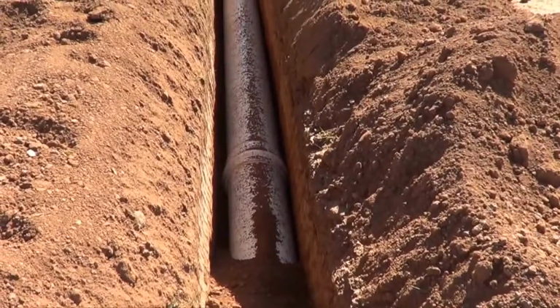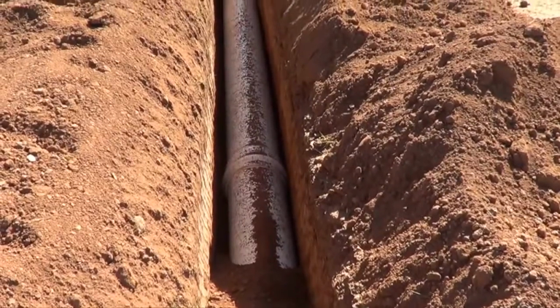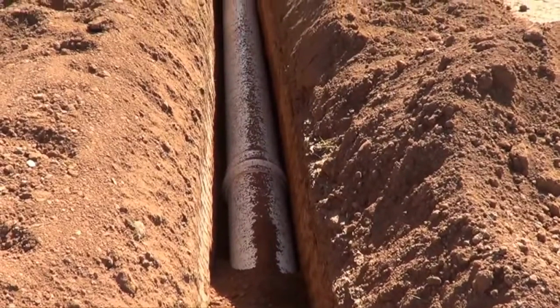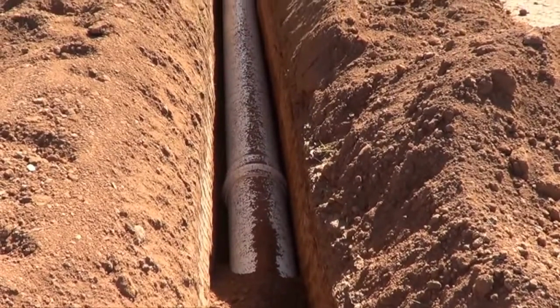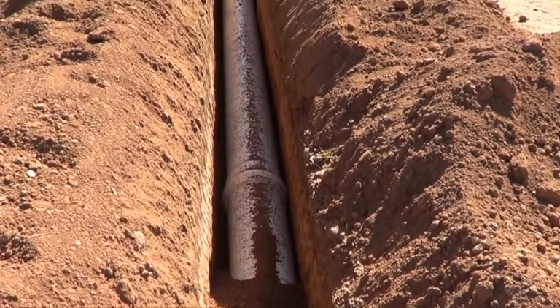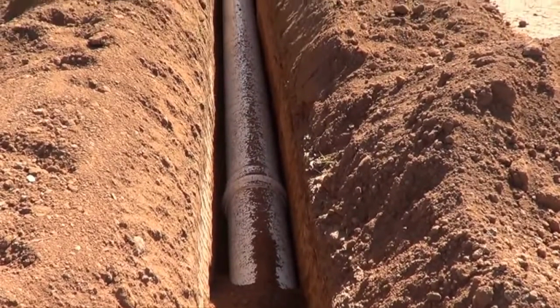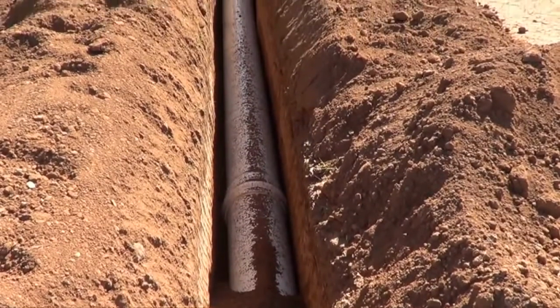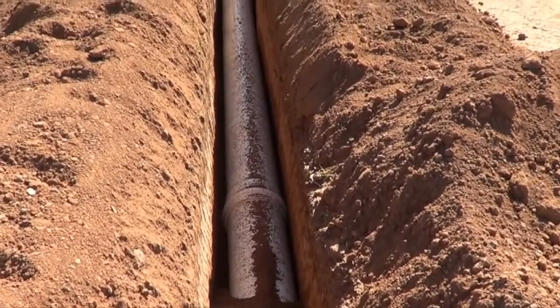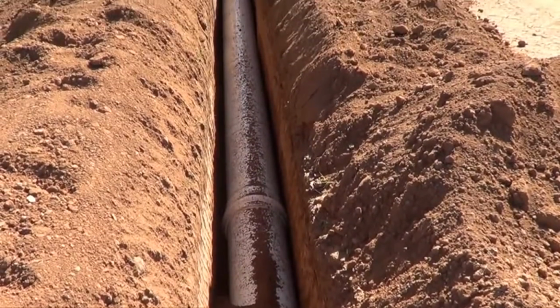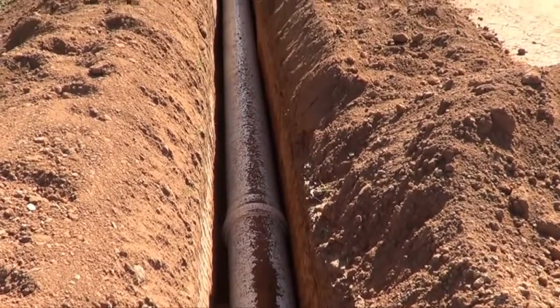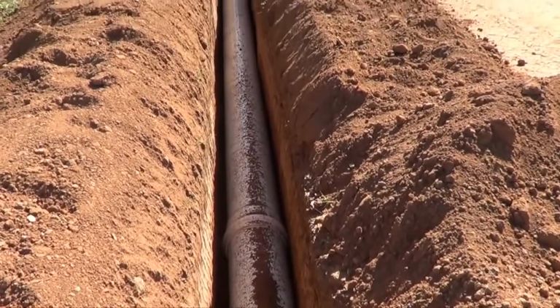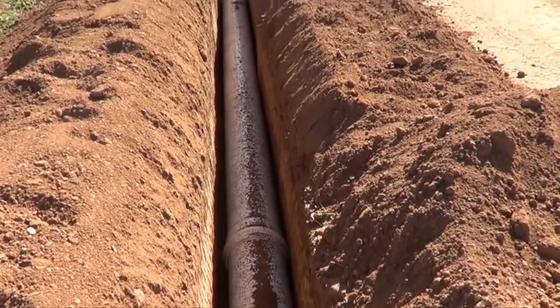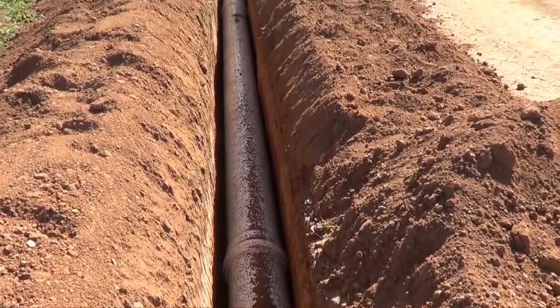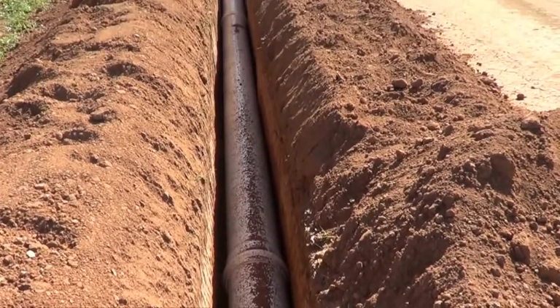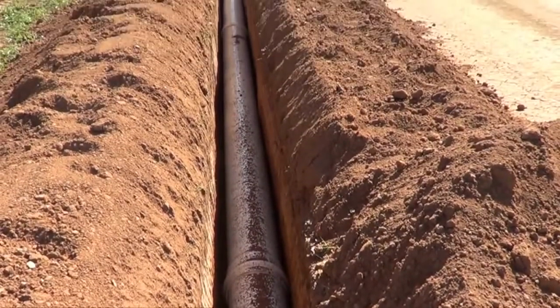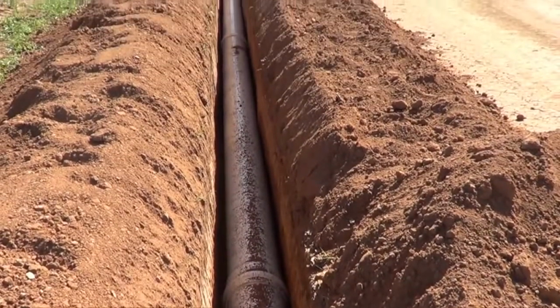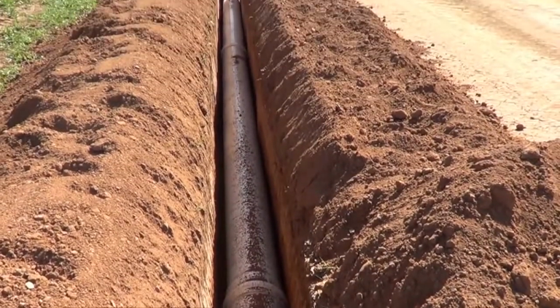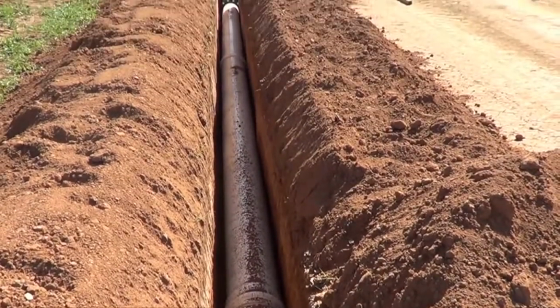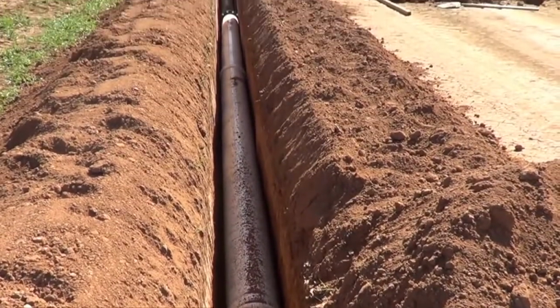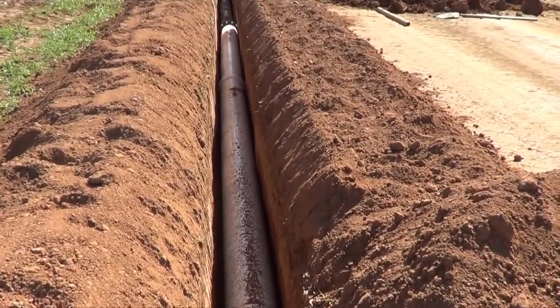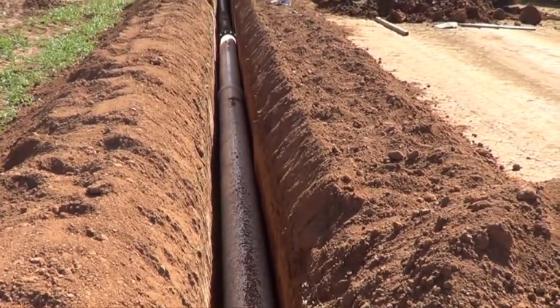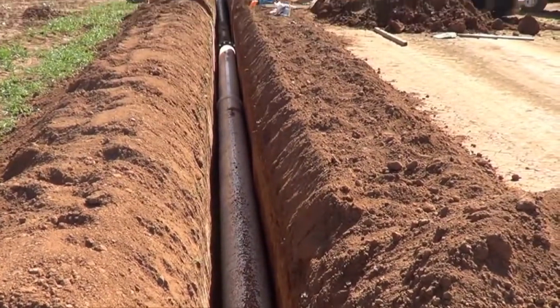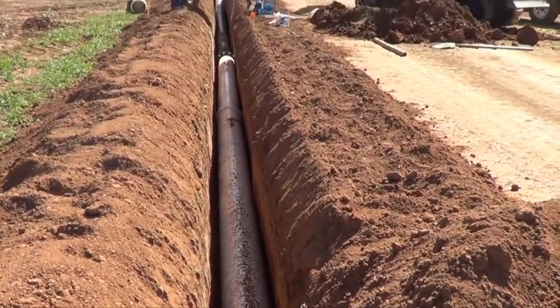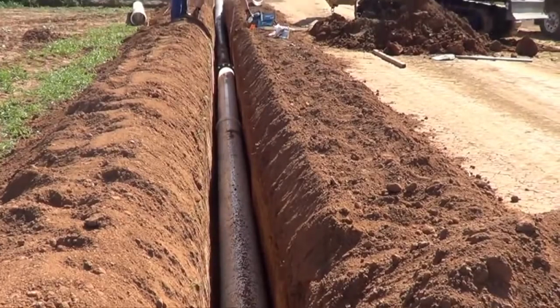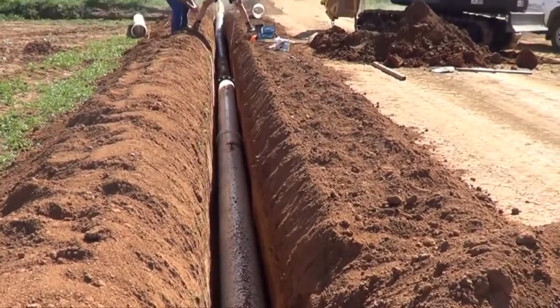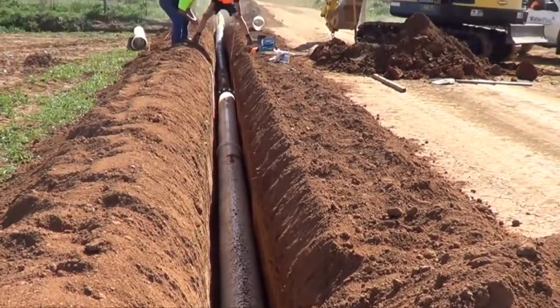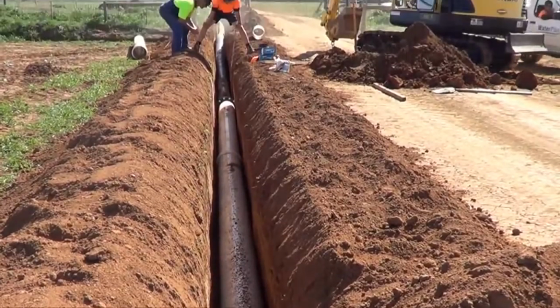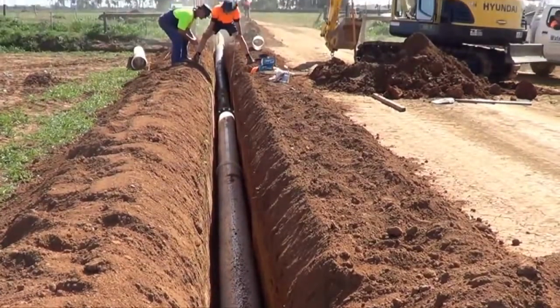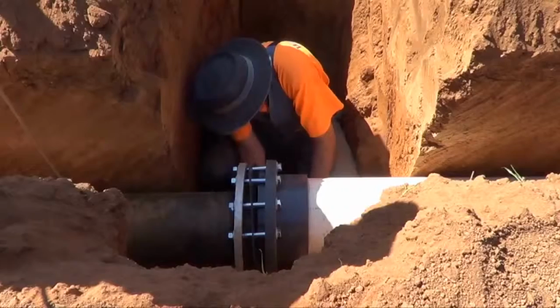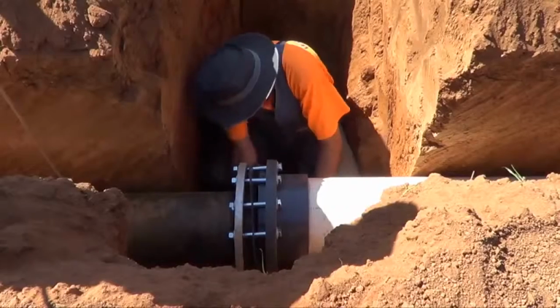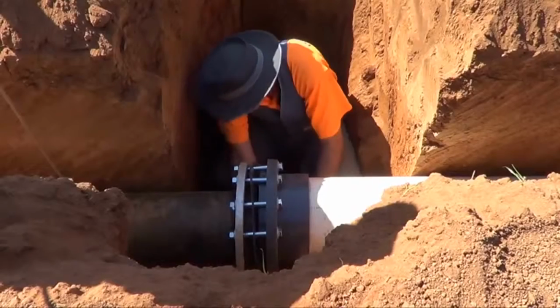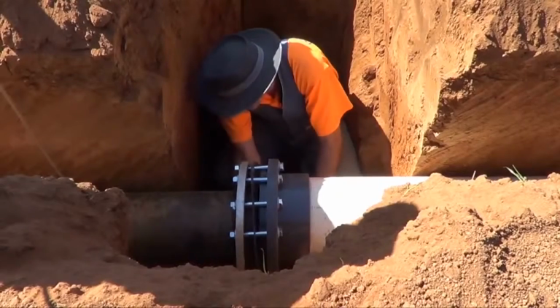At this time, the preliminary works can begin, including the installation of the main line.